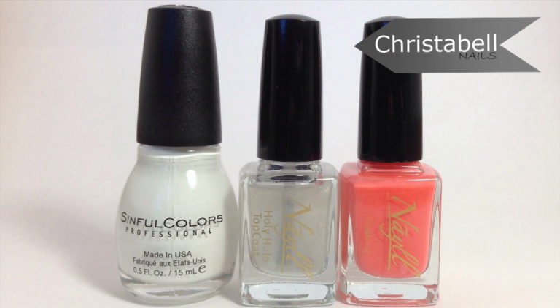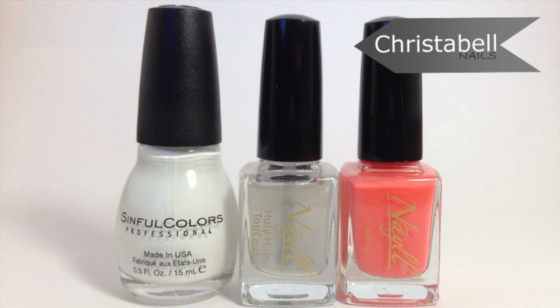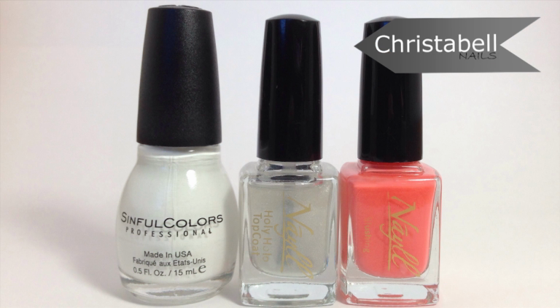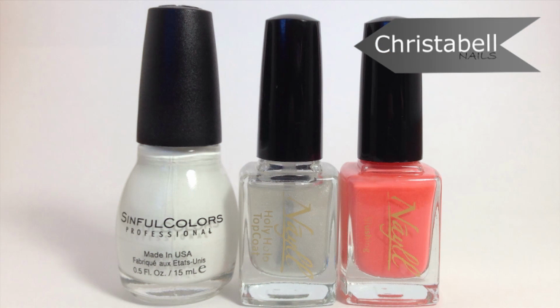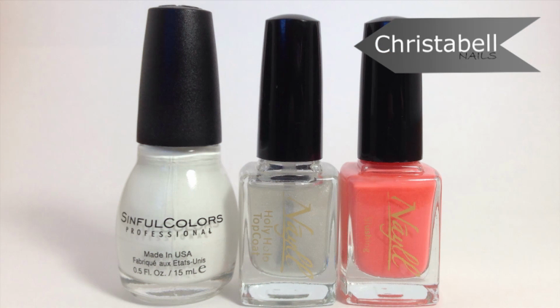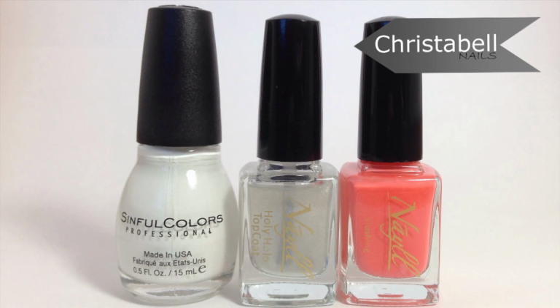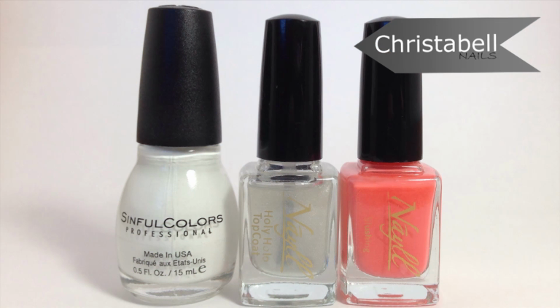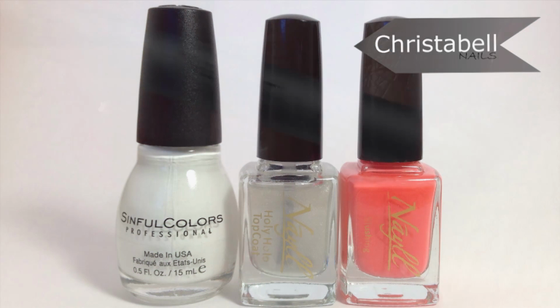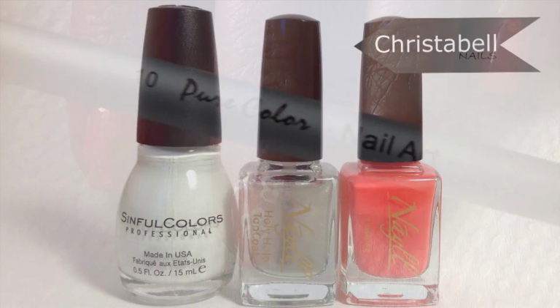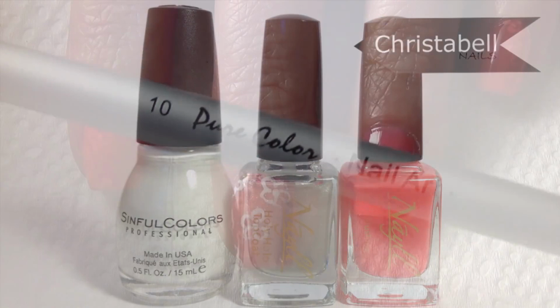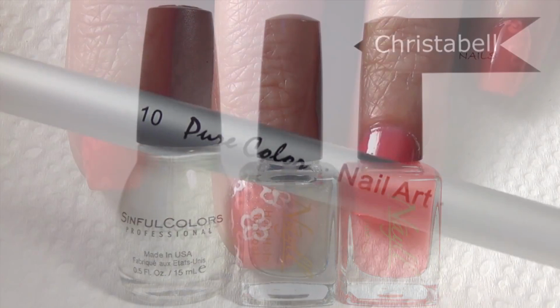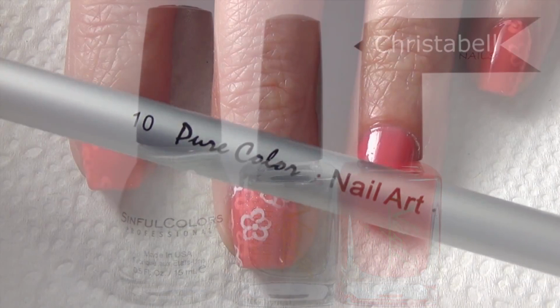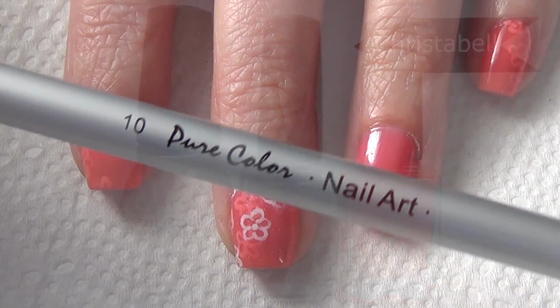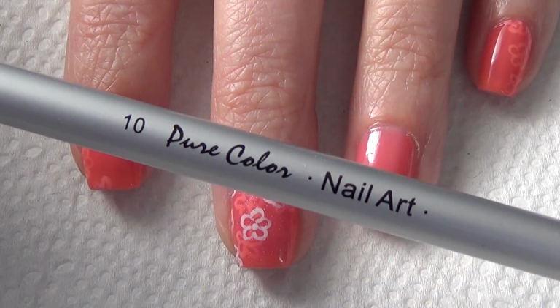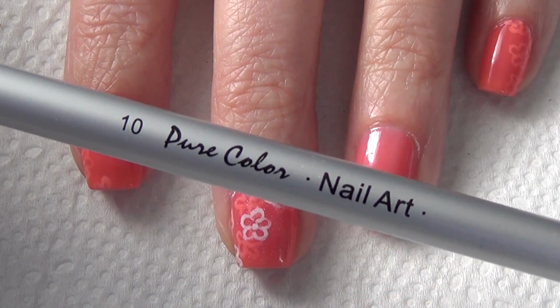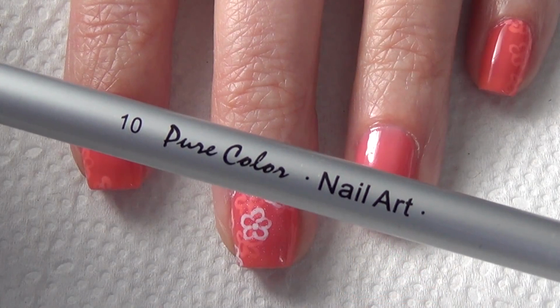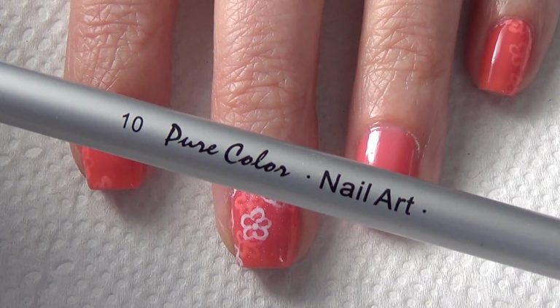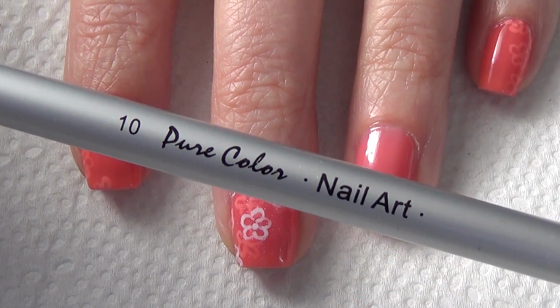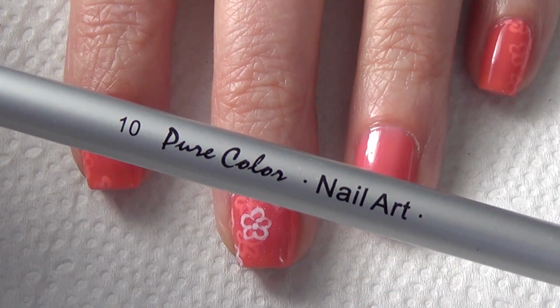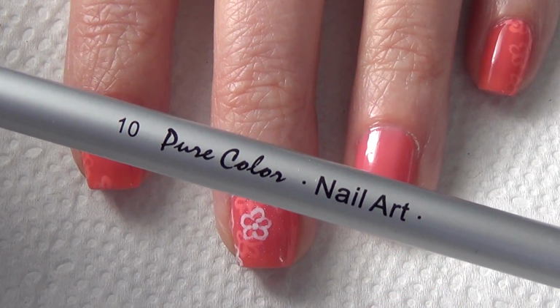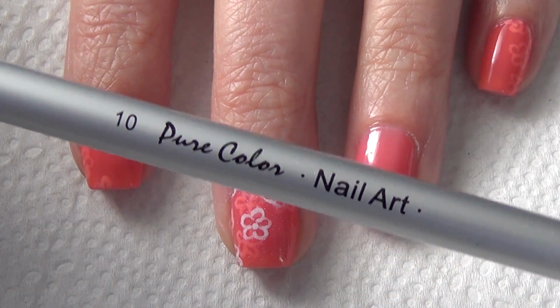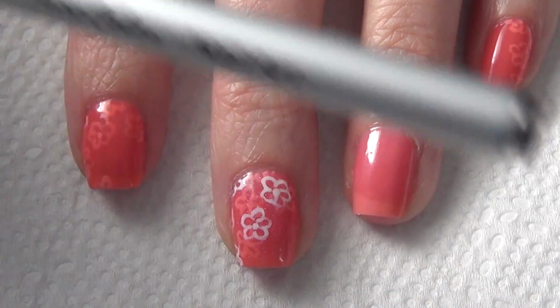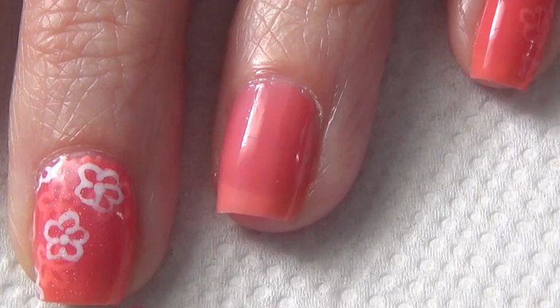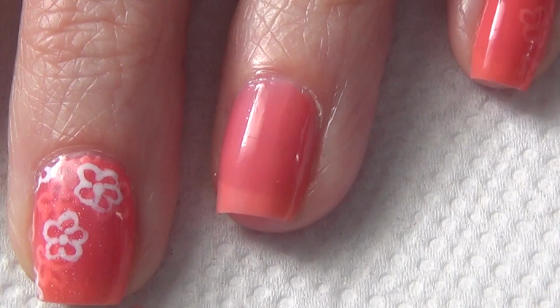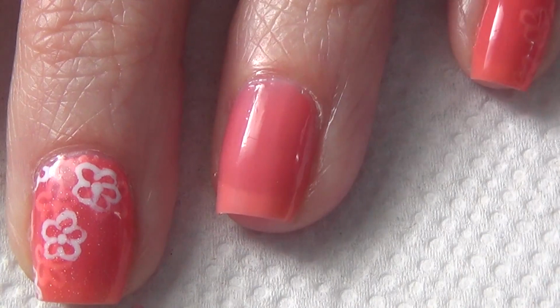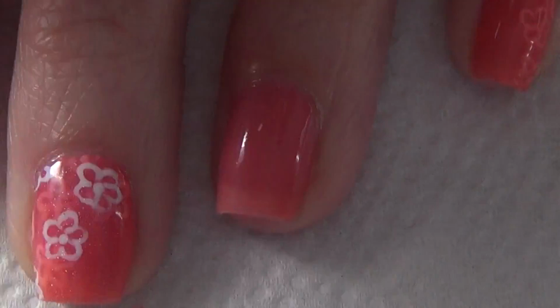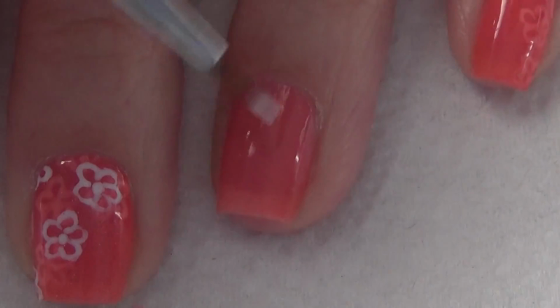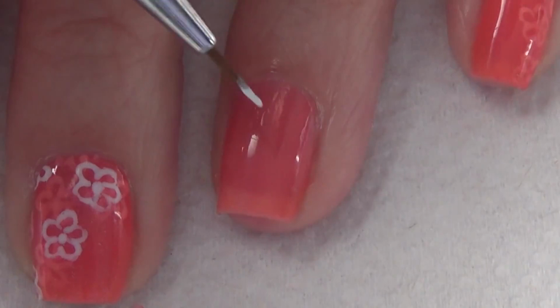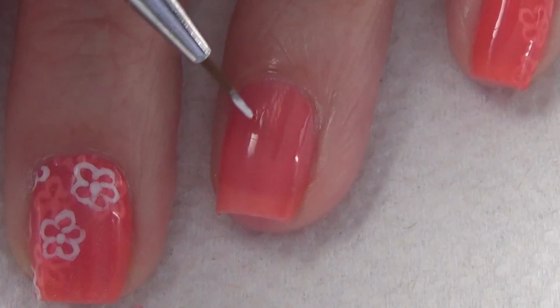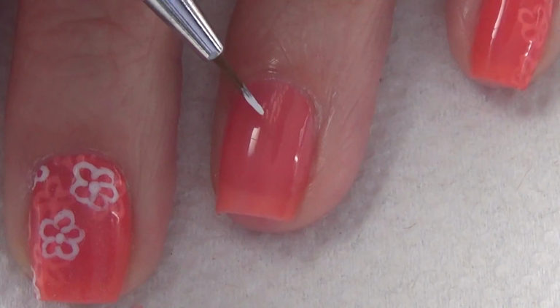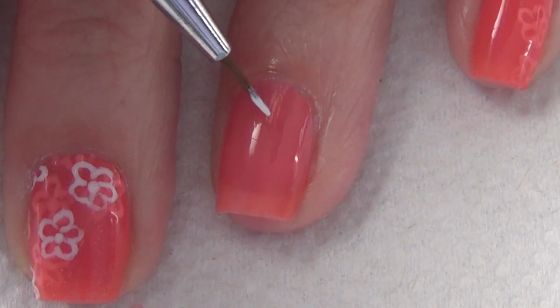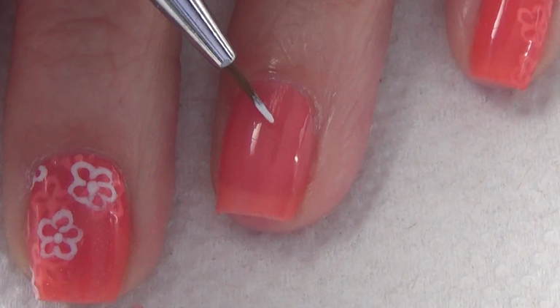I also wanted to show you a close-up of the nail art brush I'm using because it's not the brush I typically use.